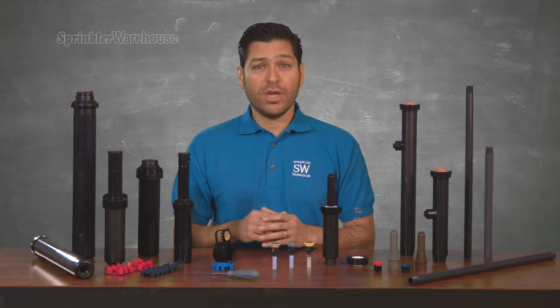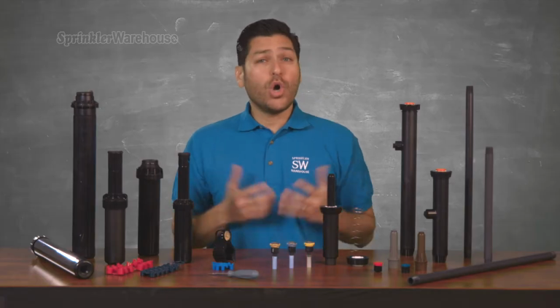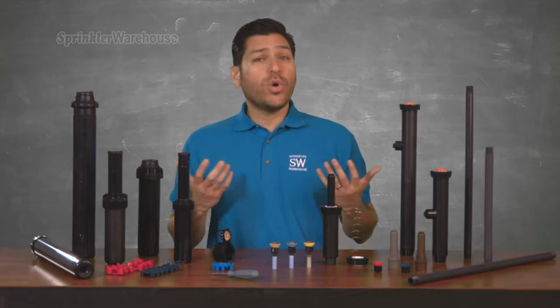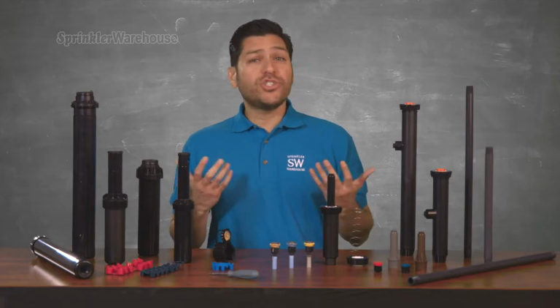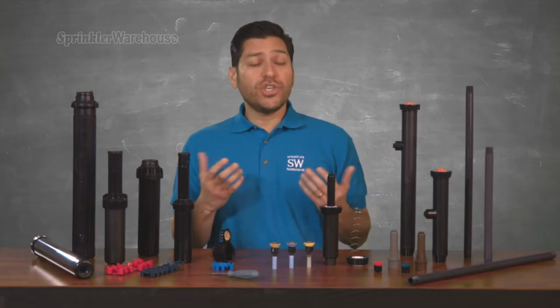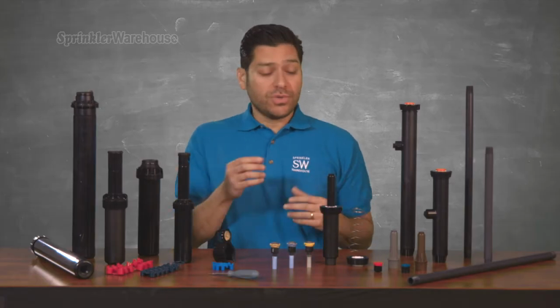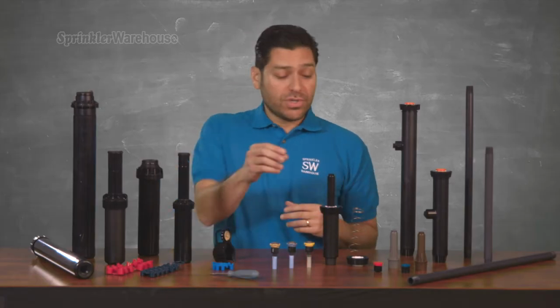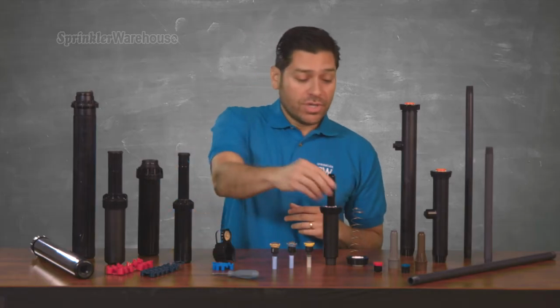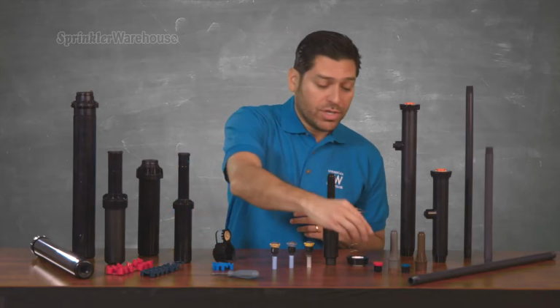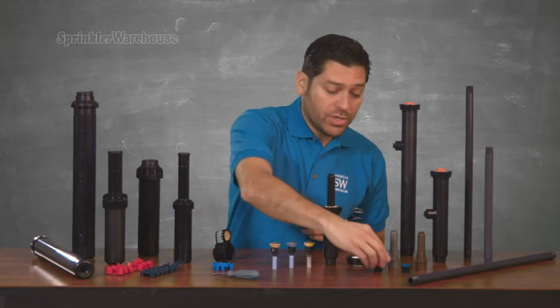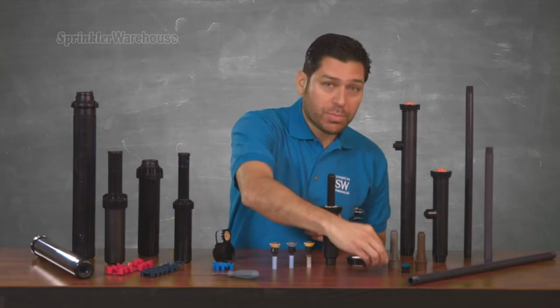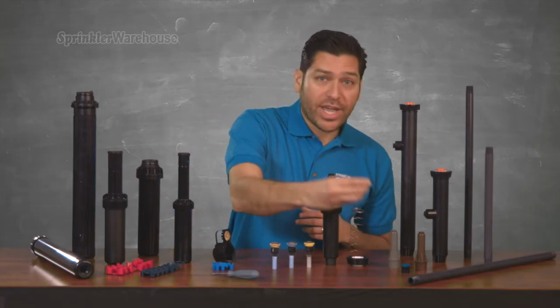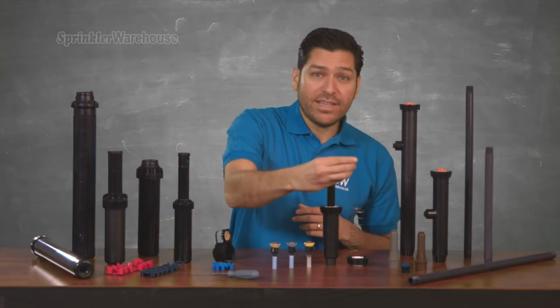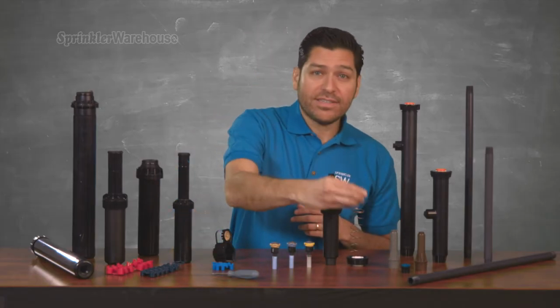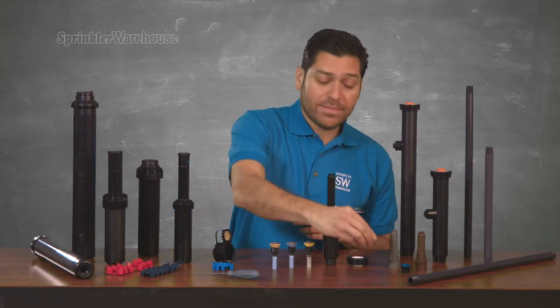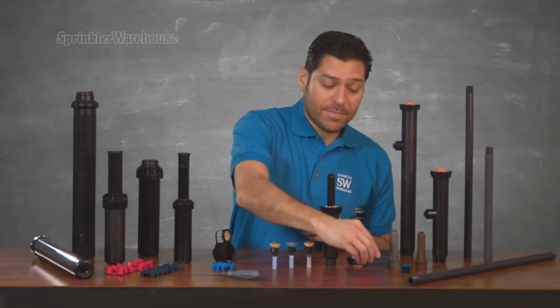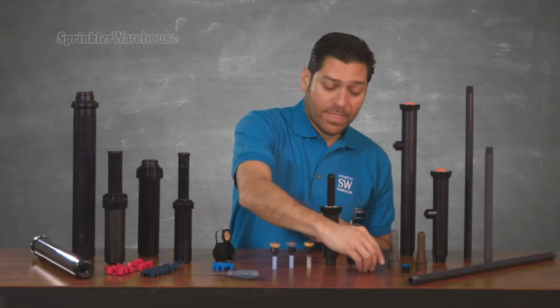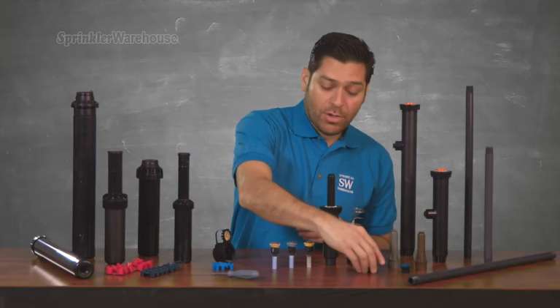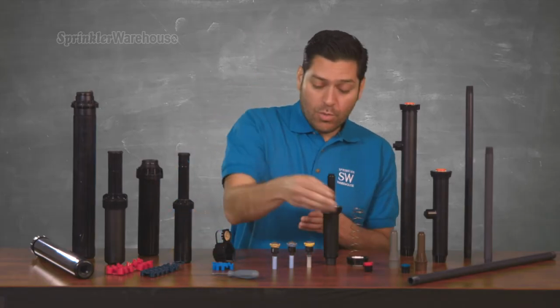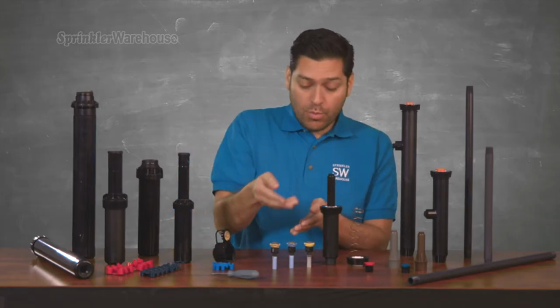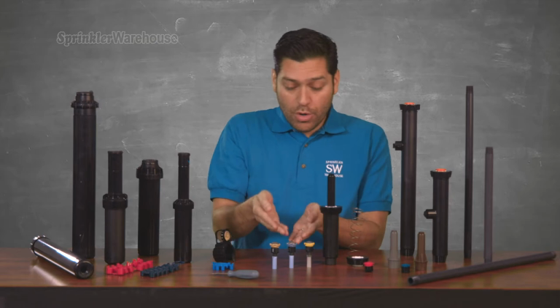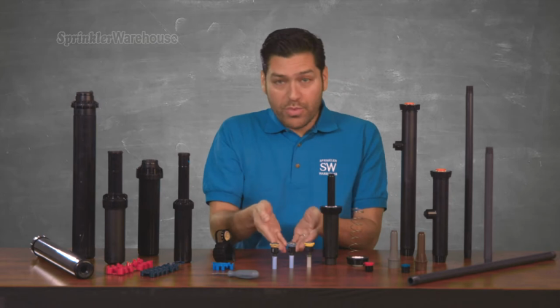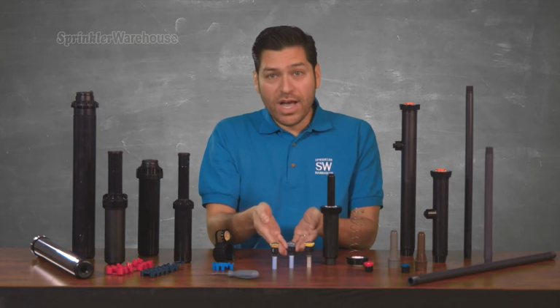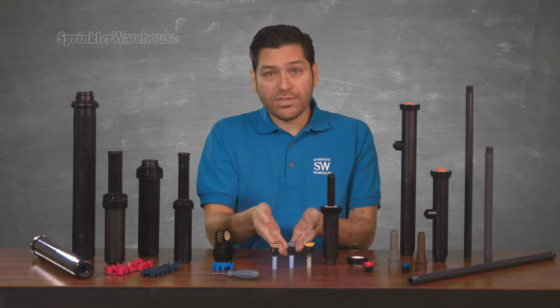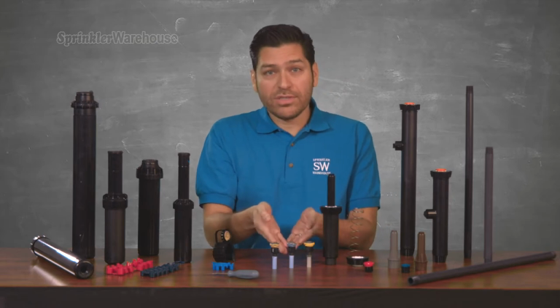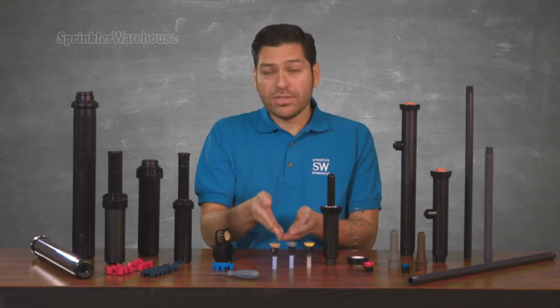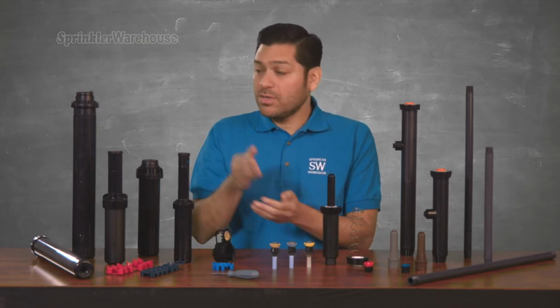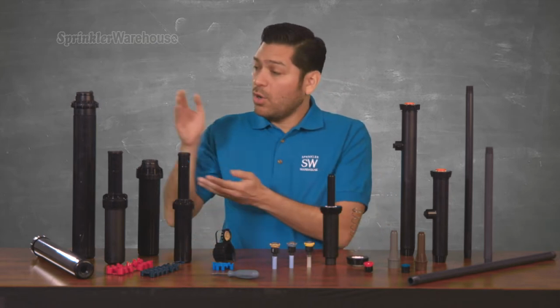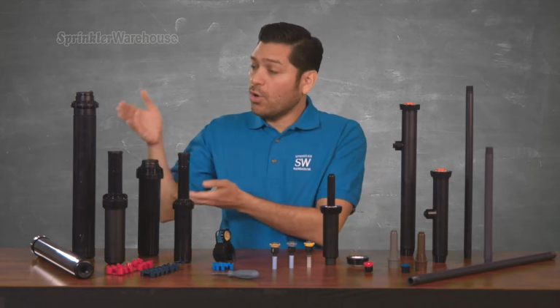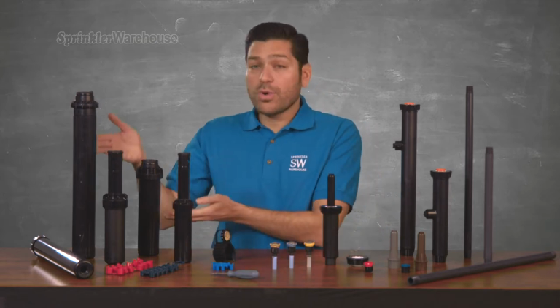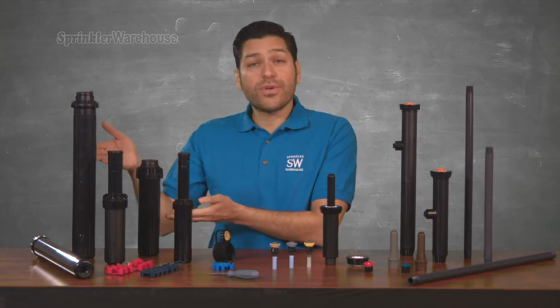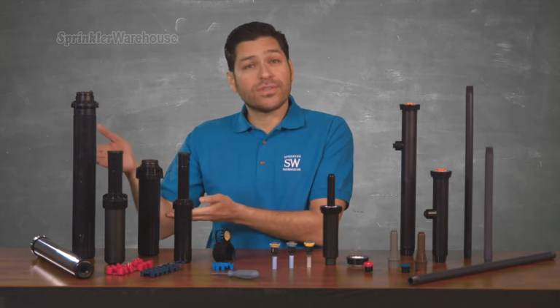Which to use: sprays, rotary nozzles, or rotors?